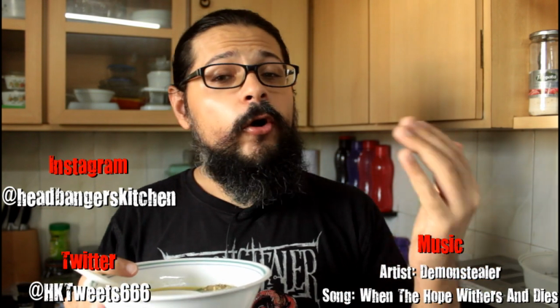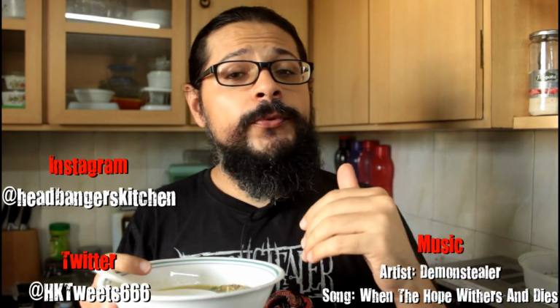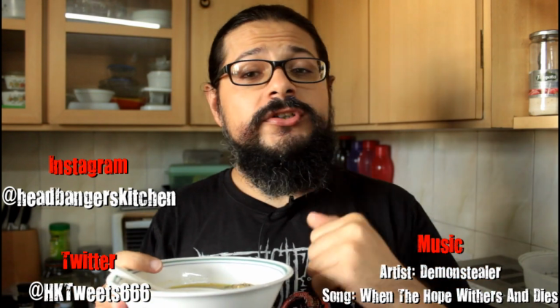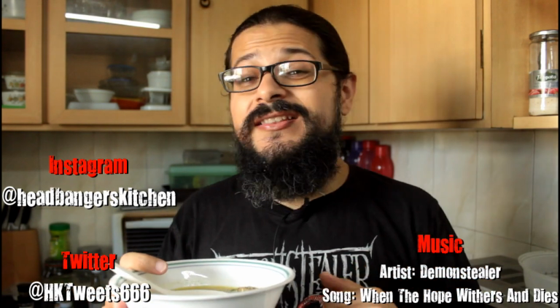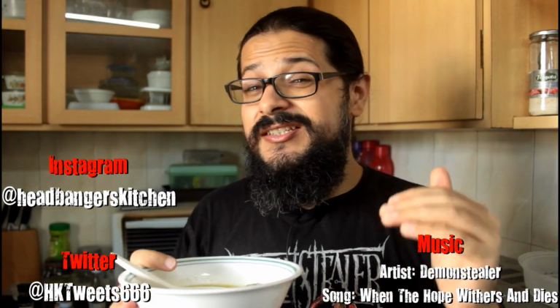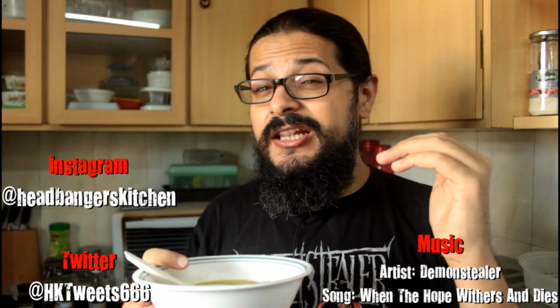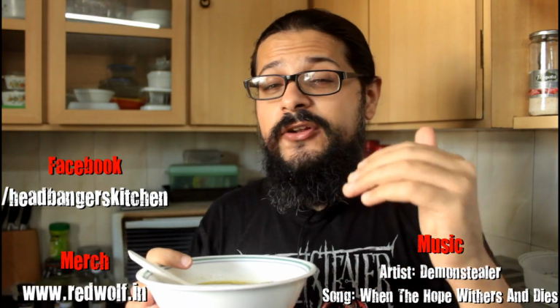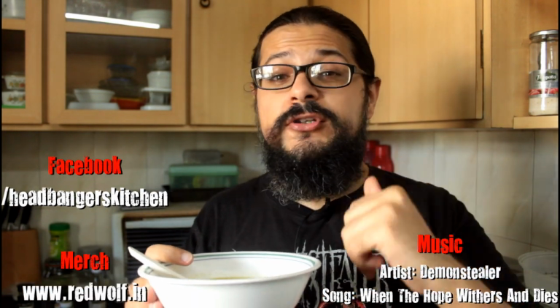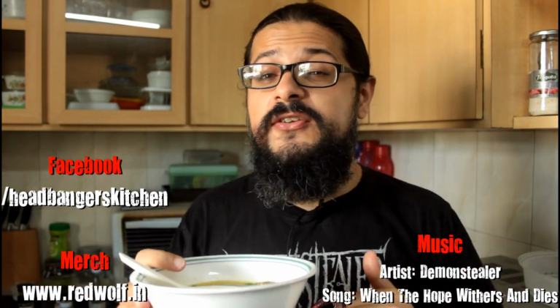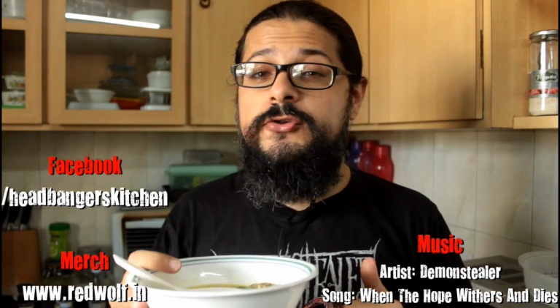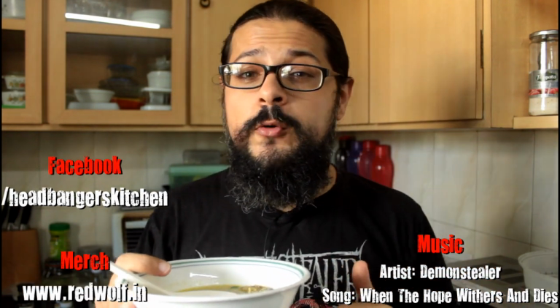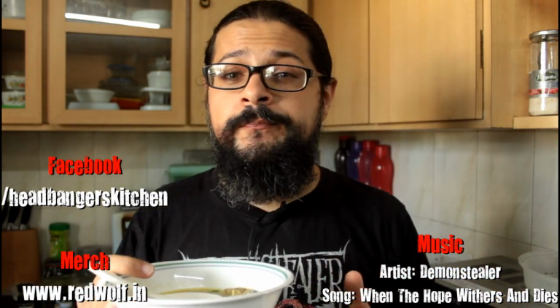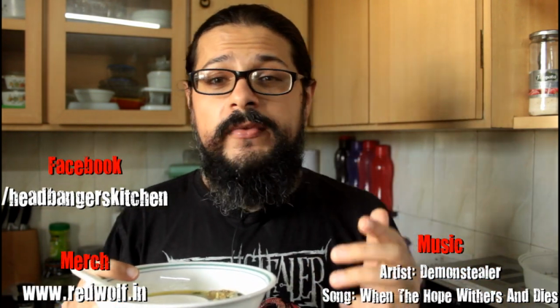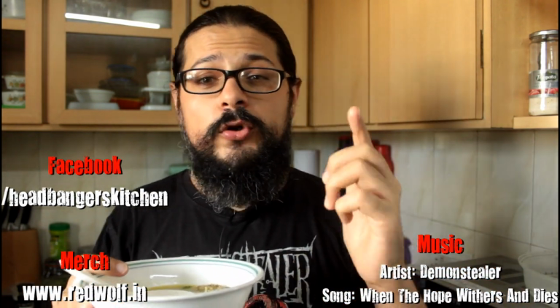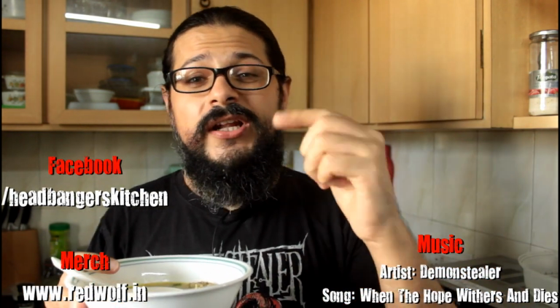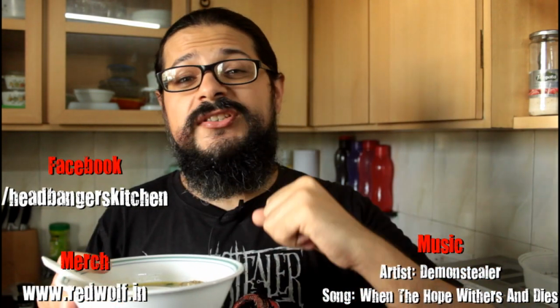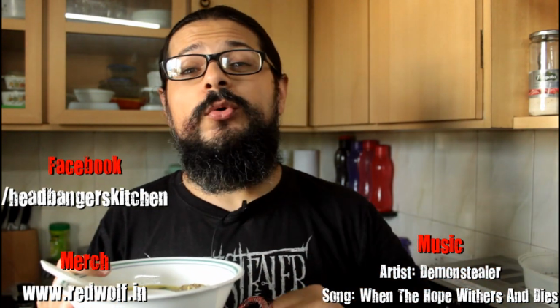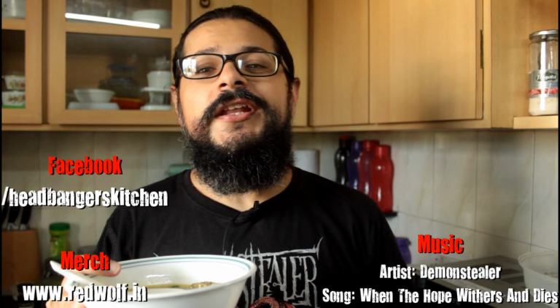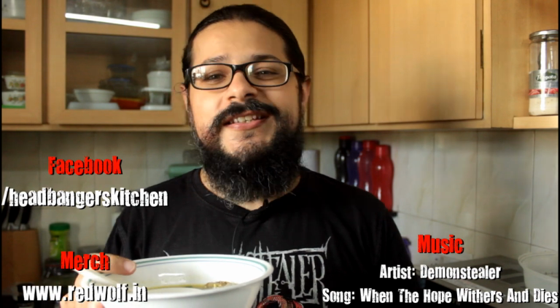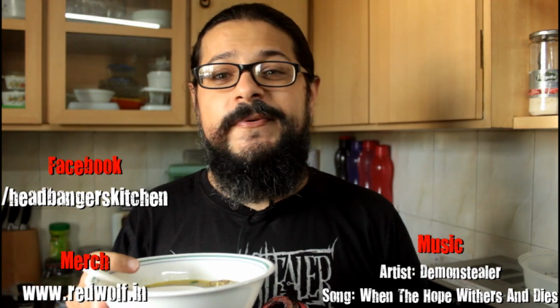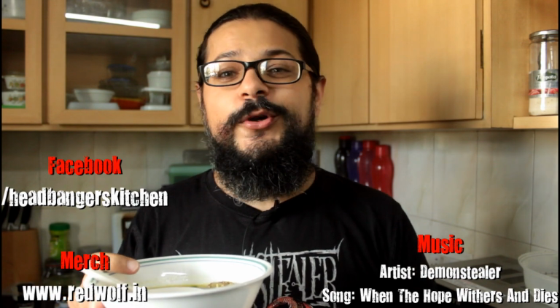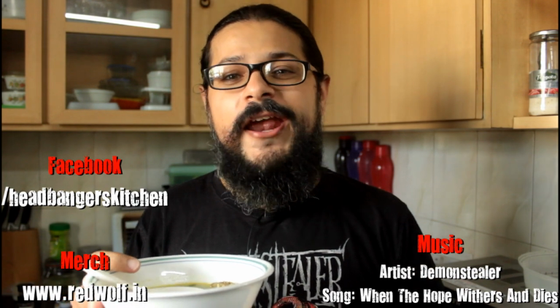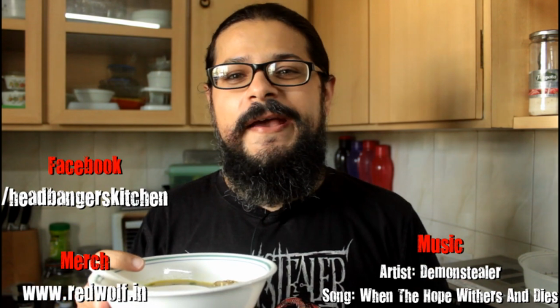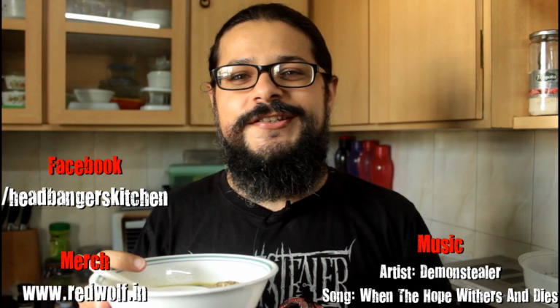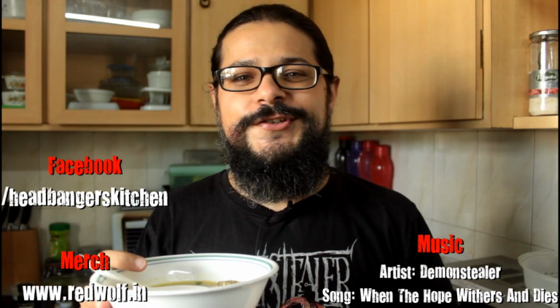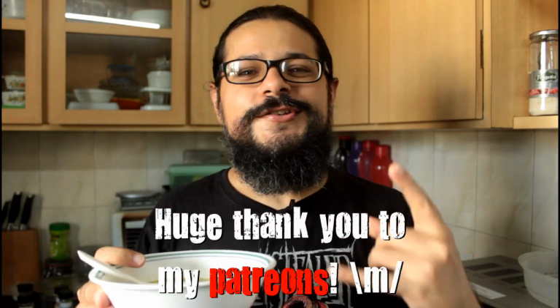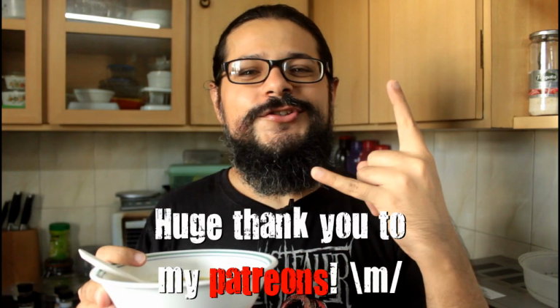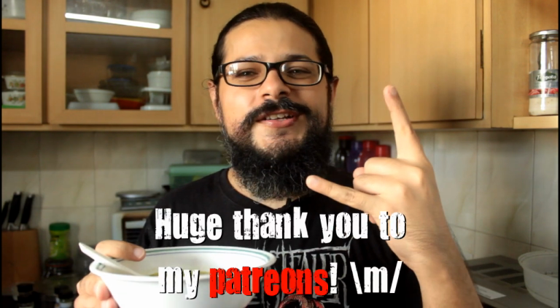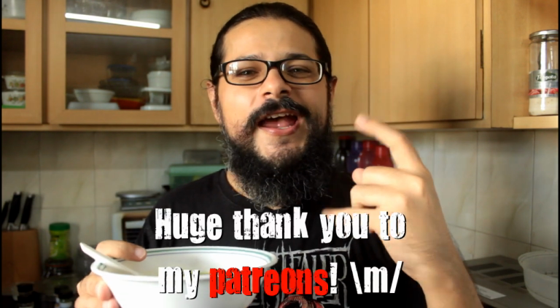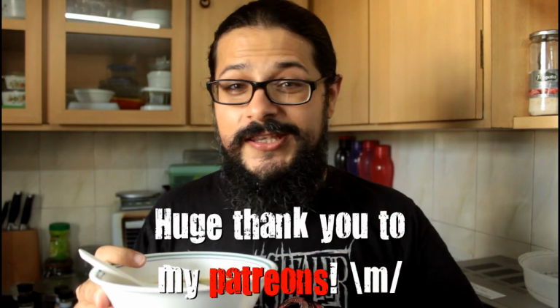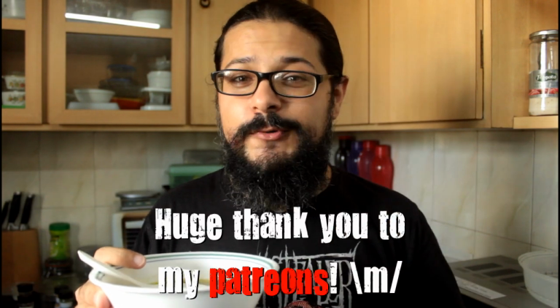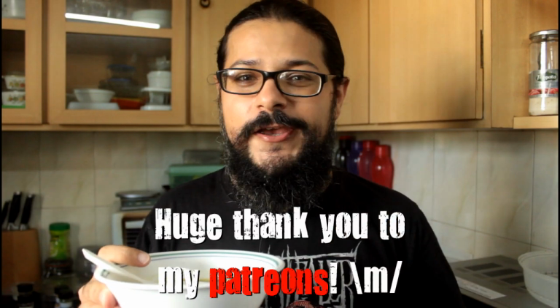I hope you will try this delightful seafood soup. I will see you on the next episode of Headbanger's Kitchen. Cheers and keep cooking.